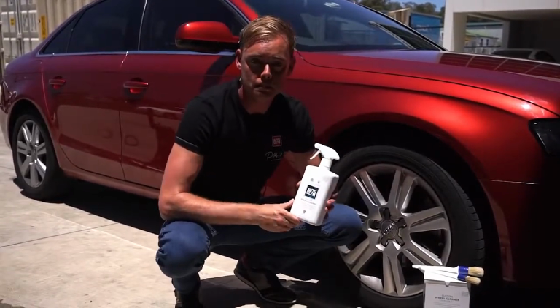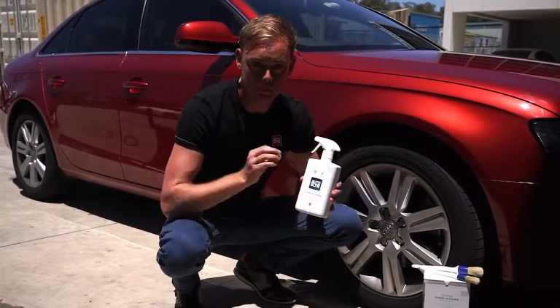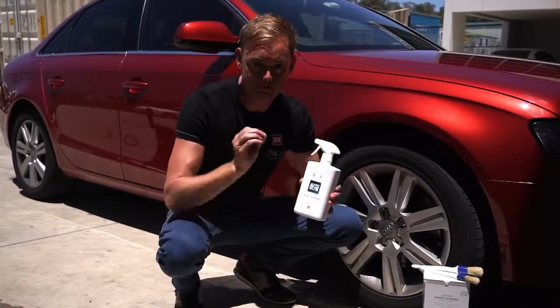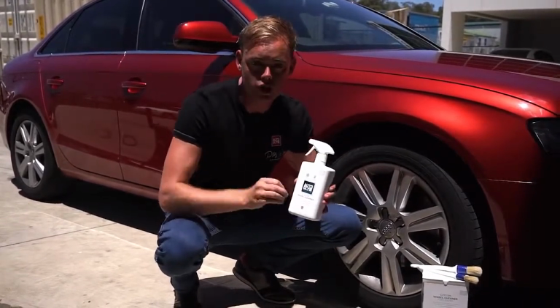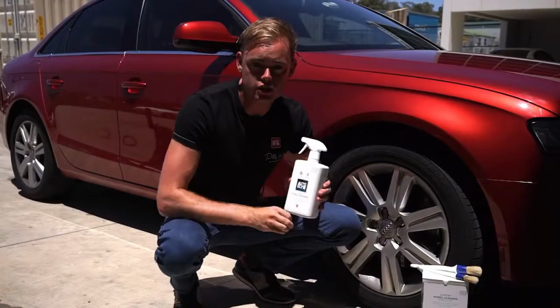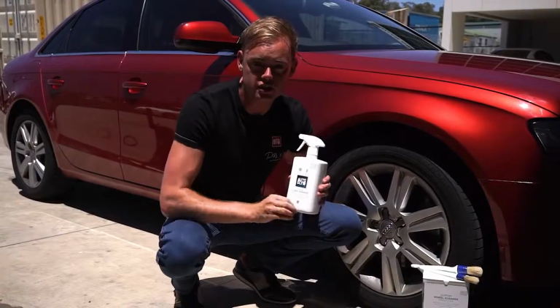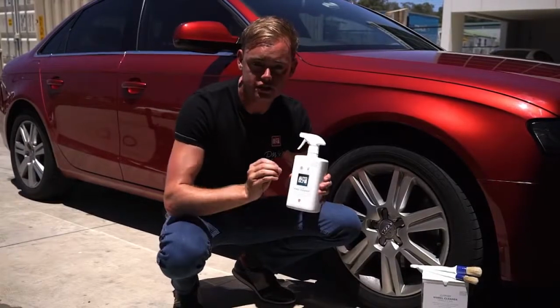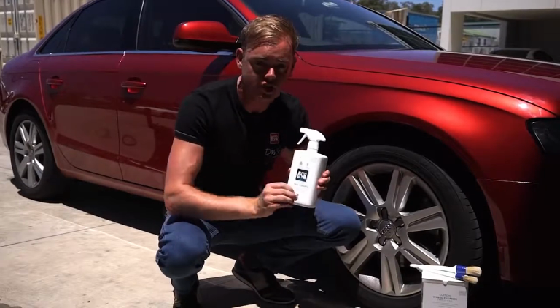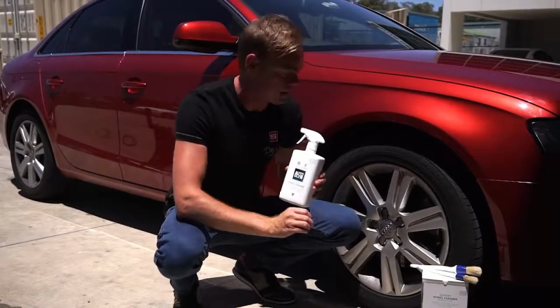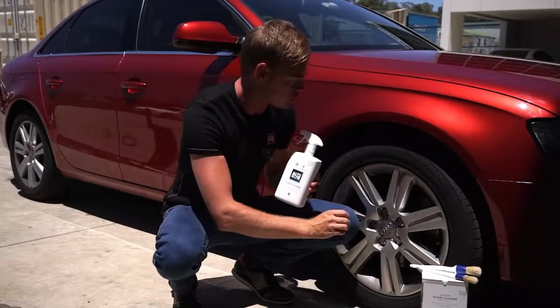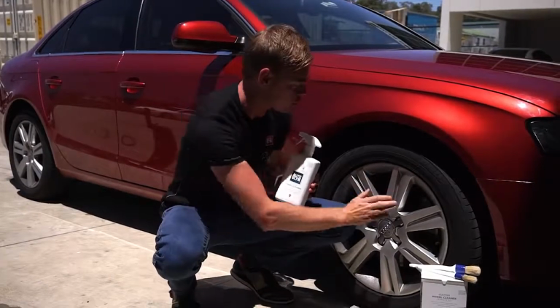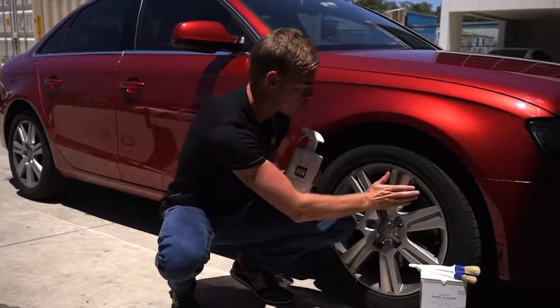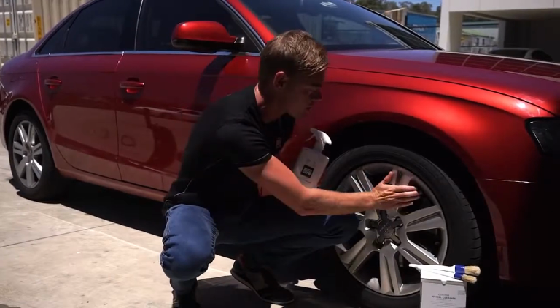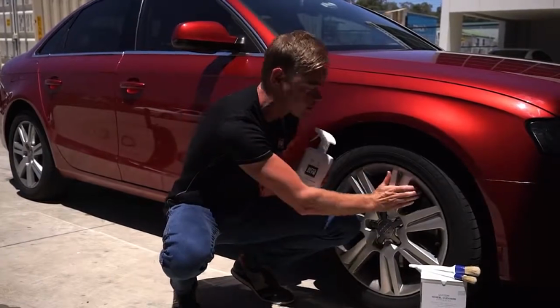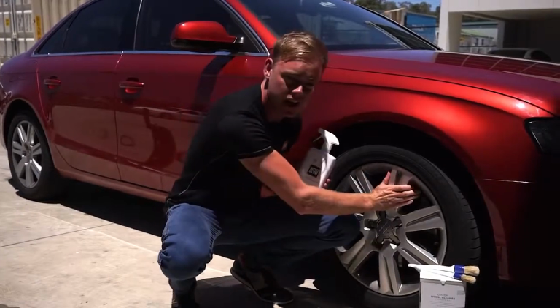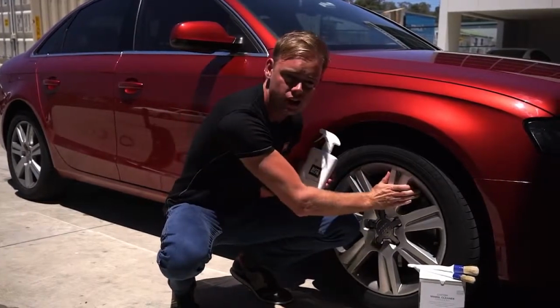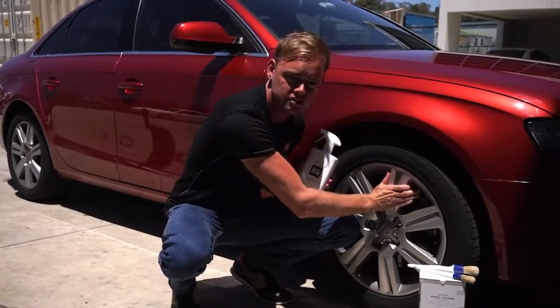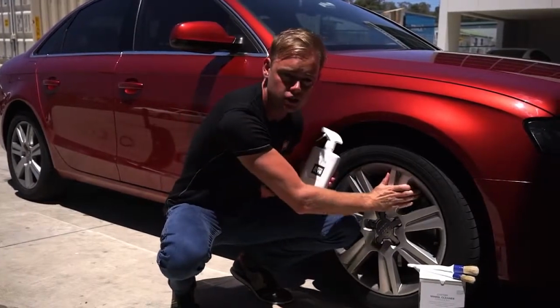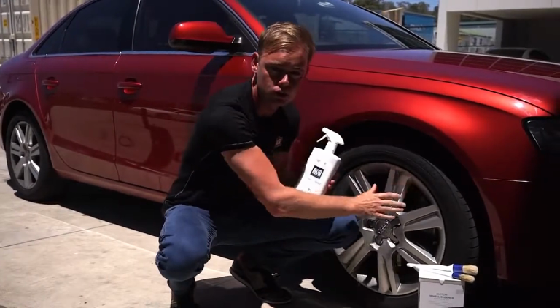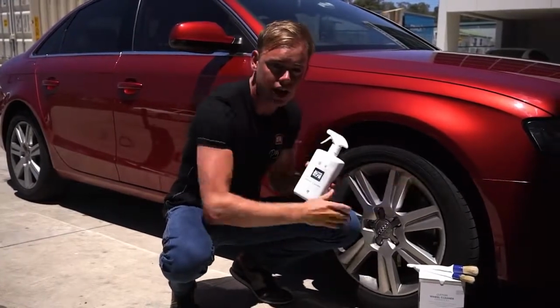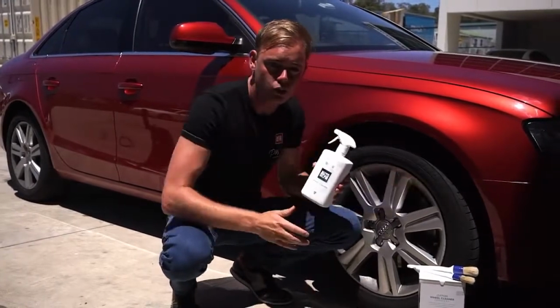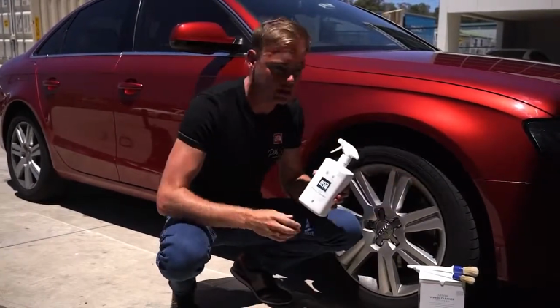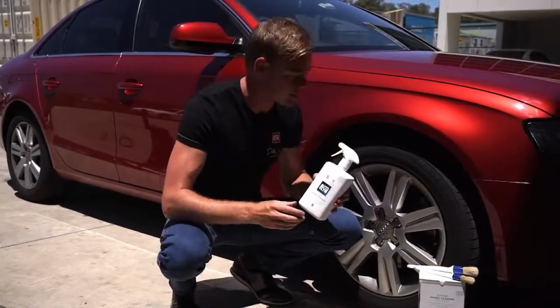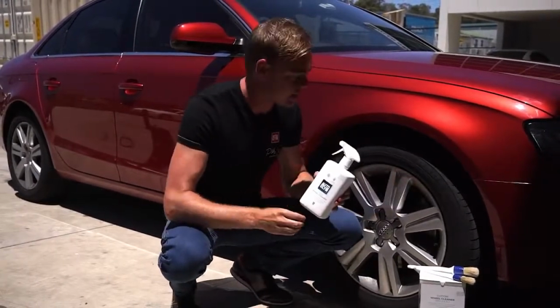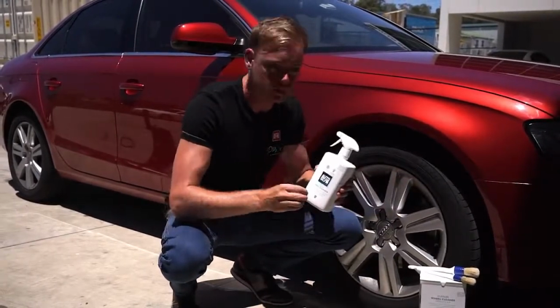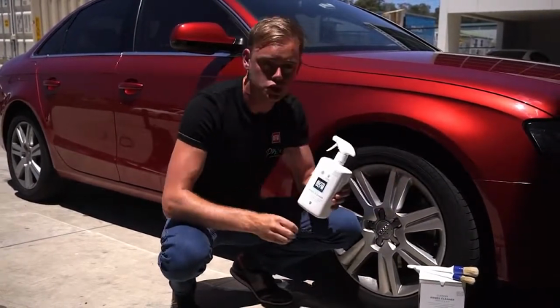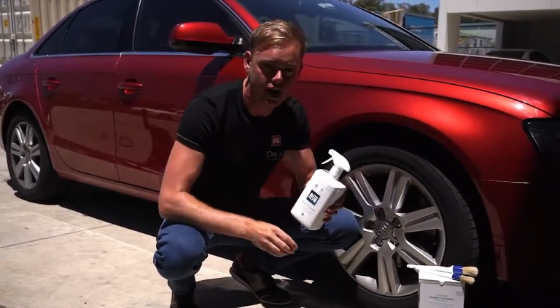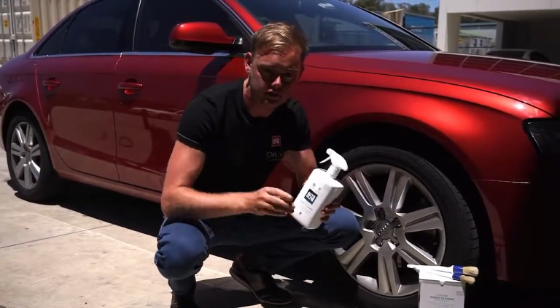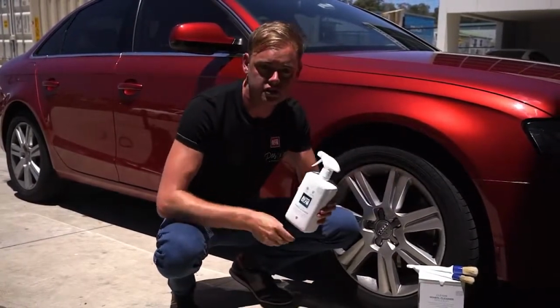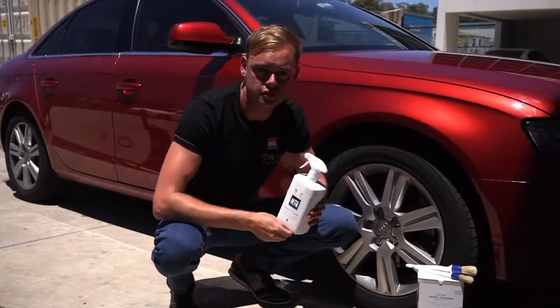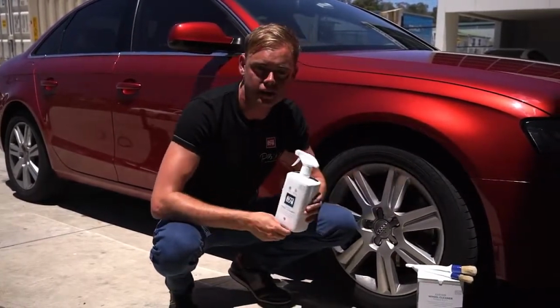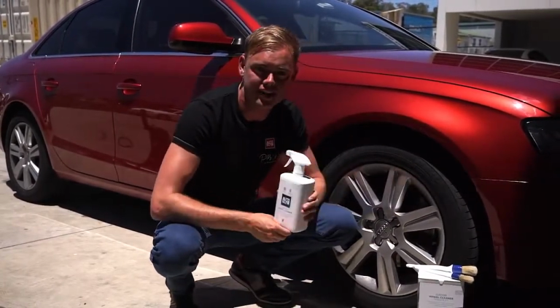But before you use it, you've just got to make sure that the wheels are nice and cool. Otherwise the cleaner will dry as soon as it's applied.